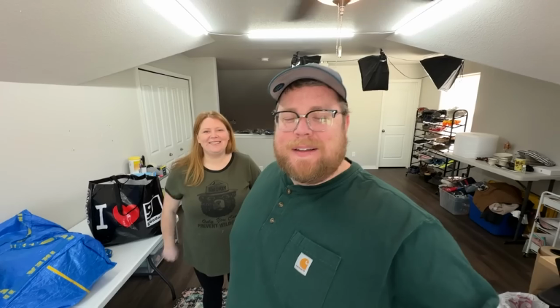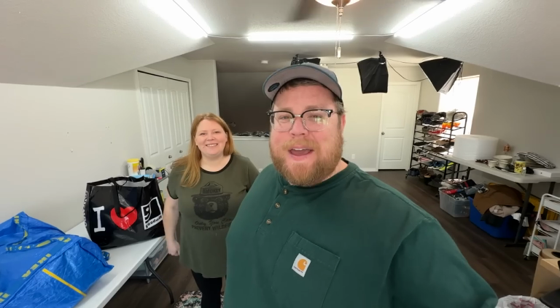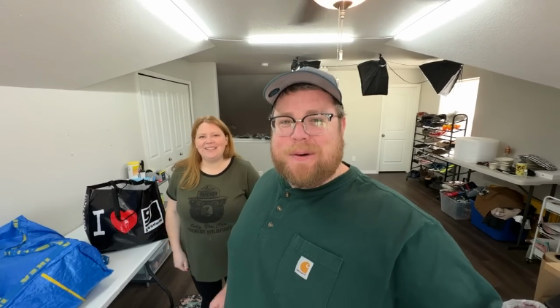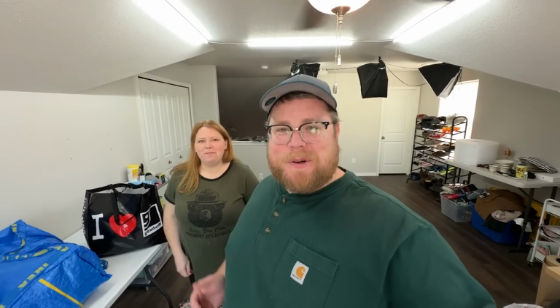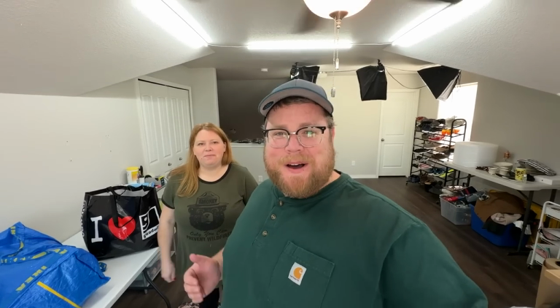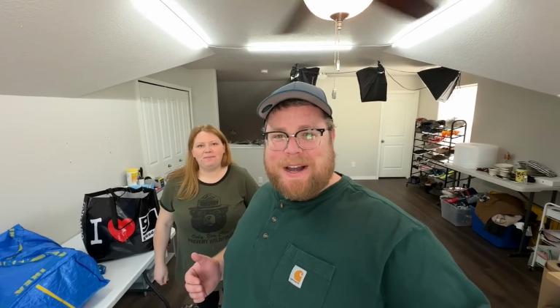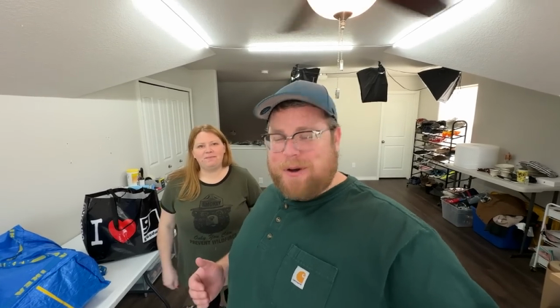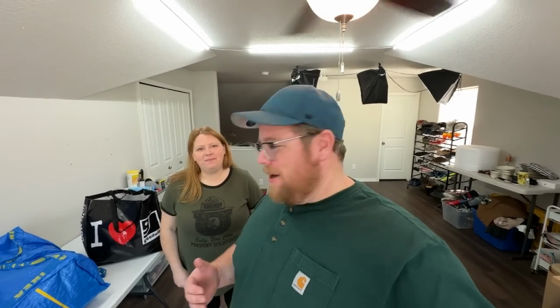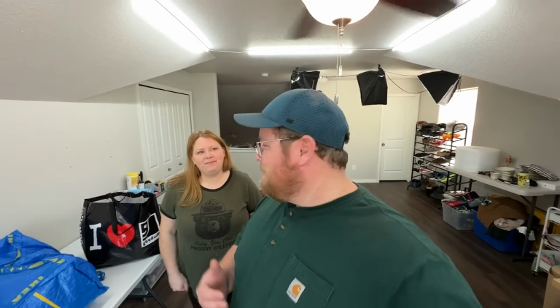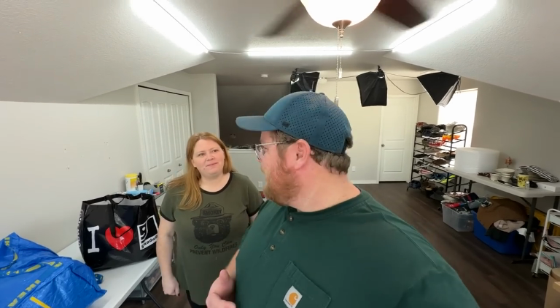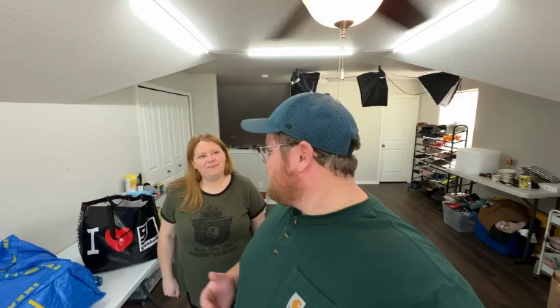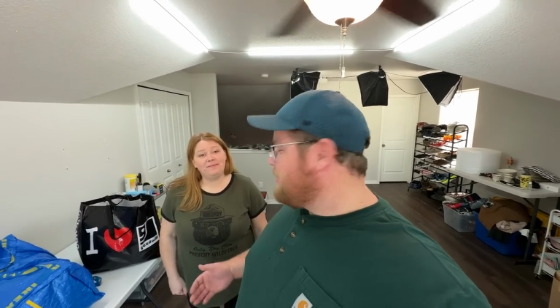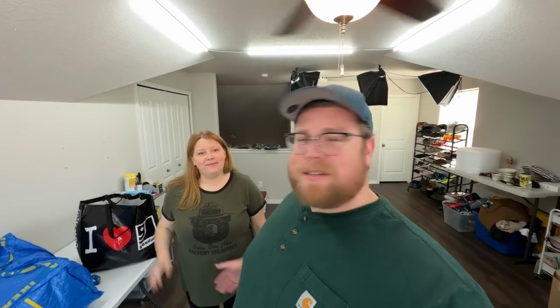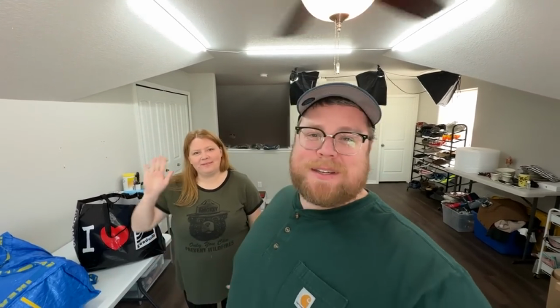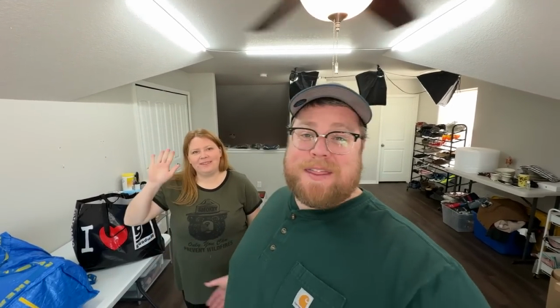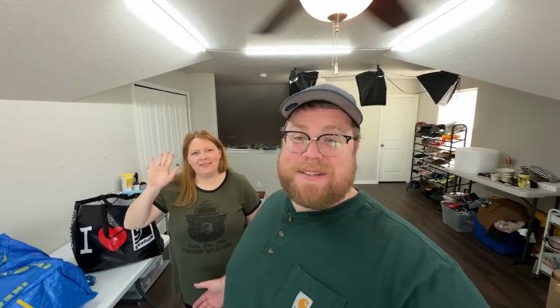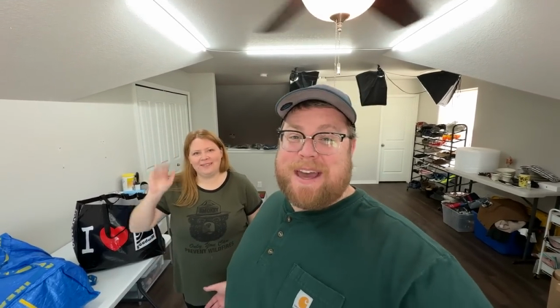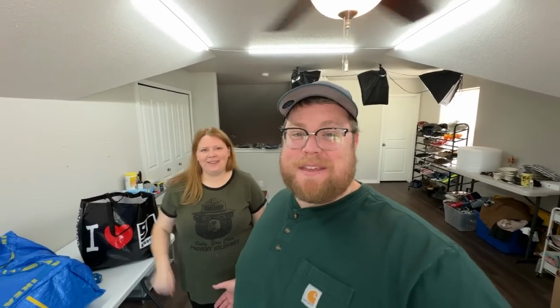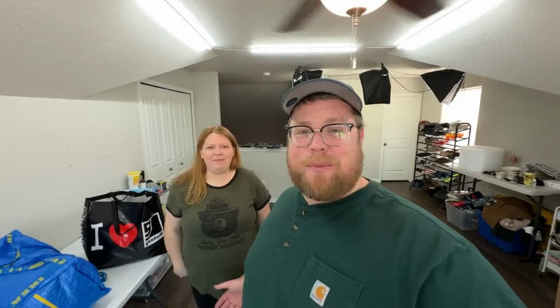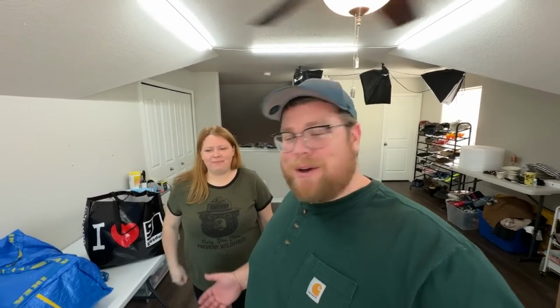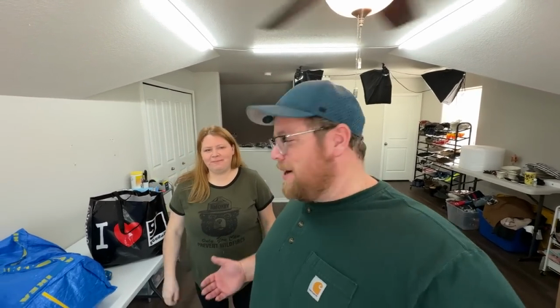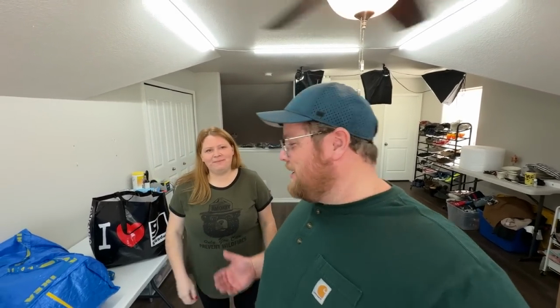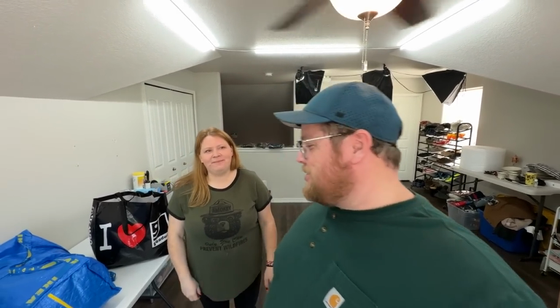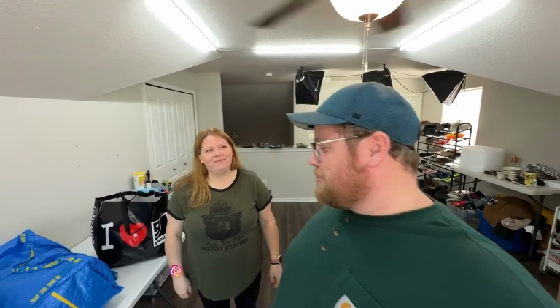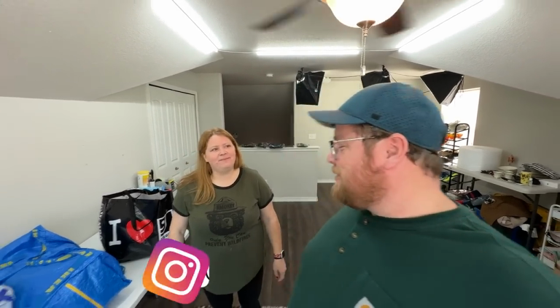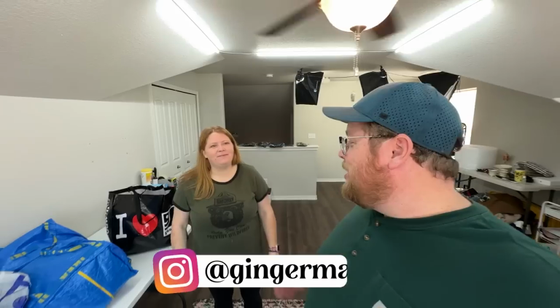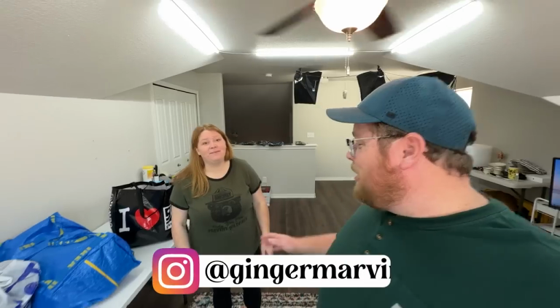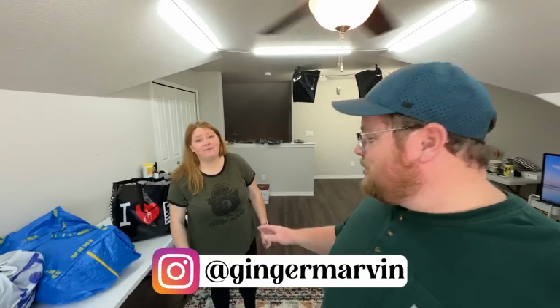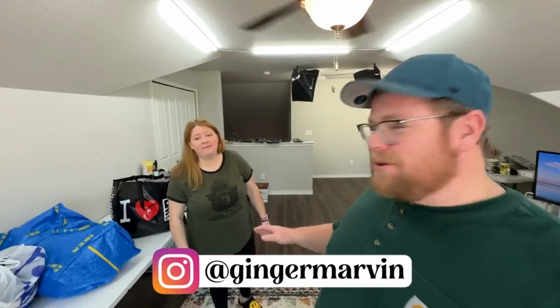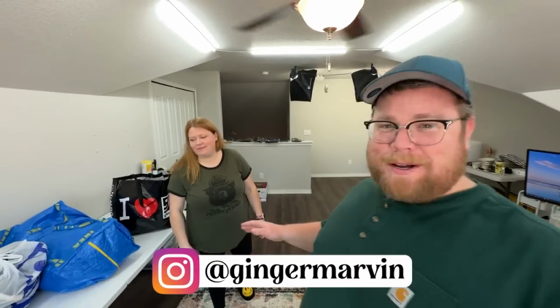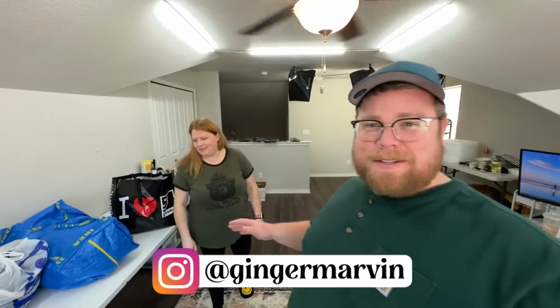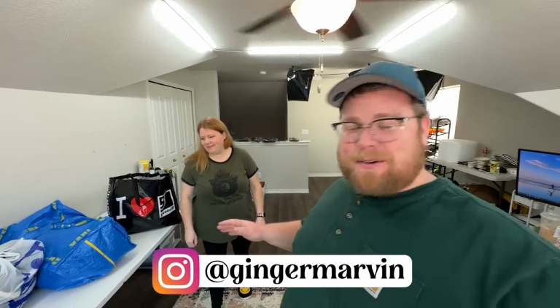Hey, what's going on everyone? My name is Chris. This is Kathy. We go by Ginger Marvin on YouTube and on Instagram.